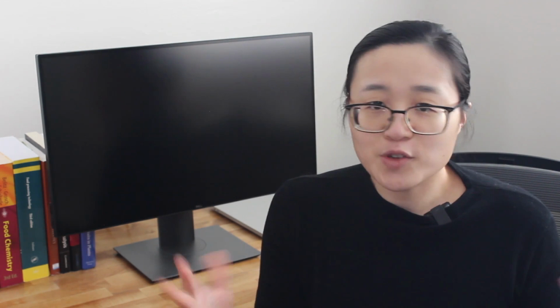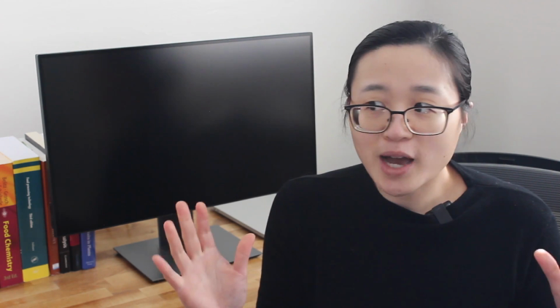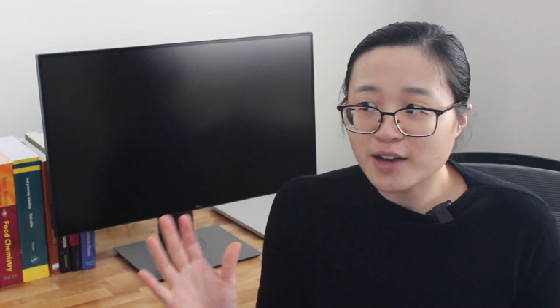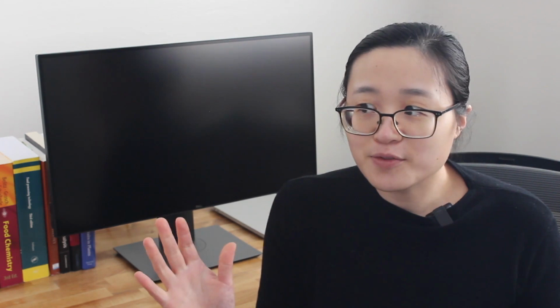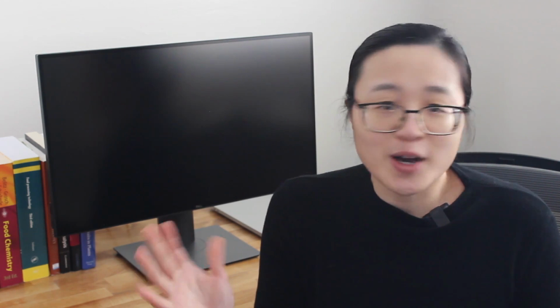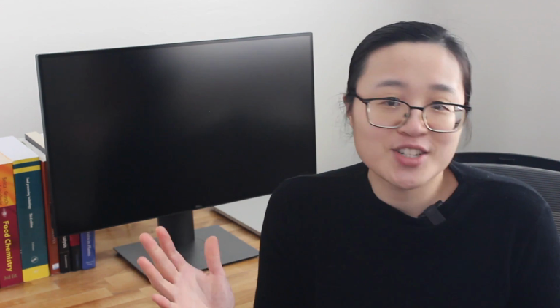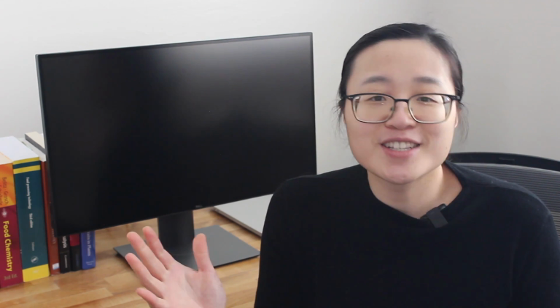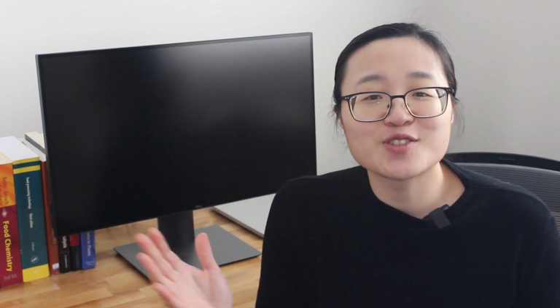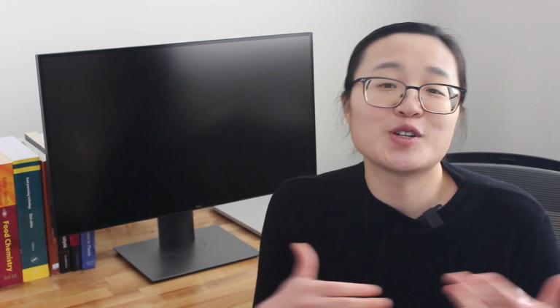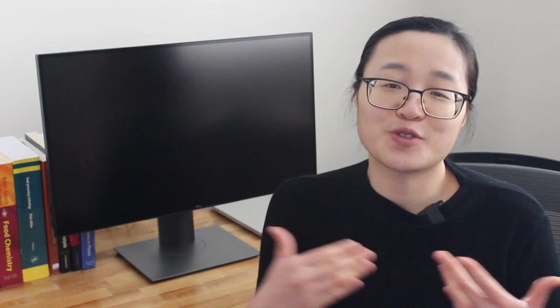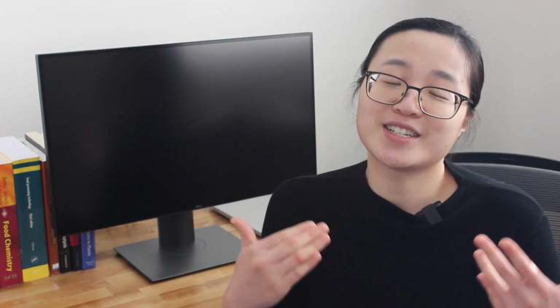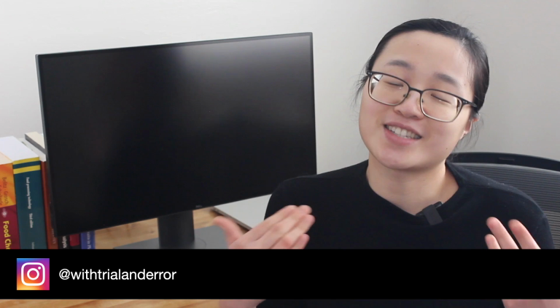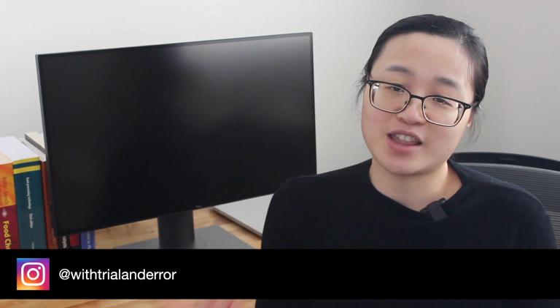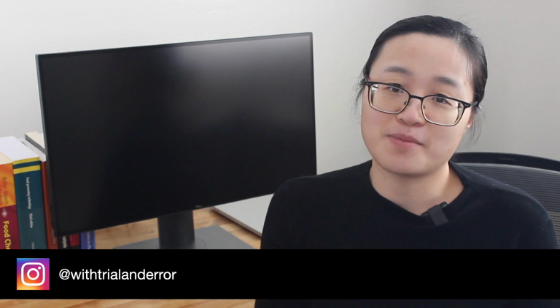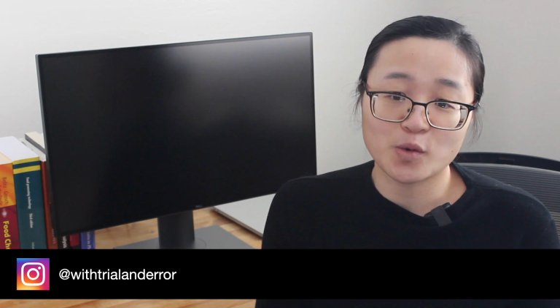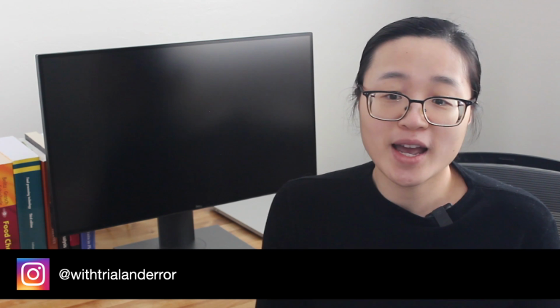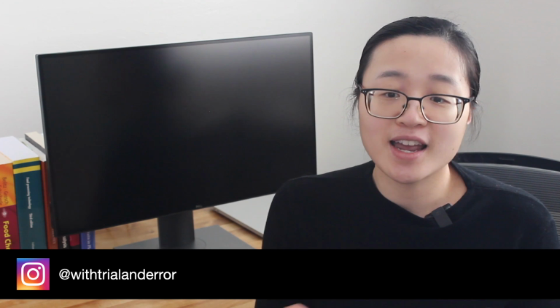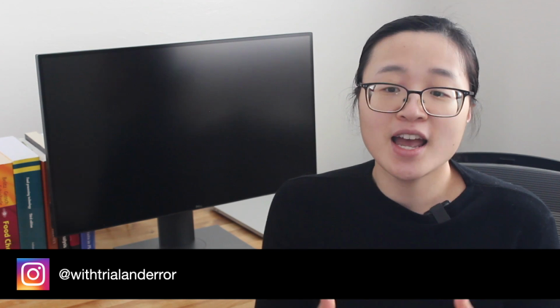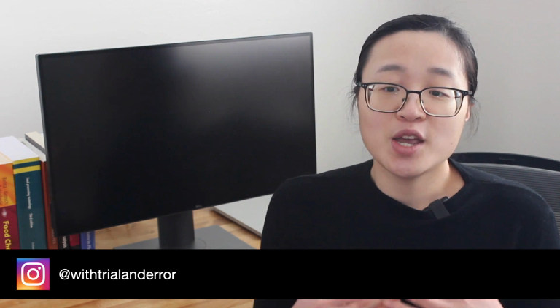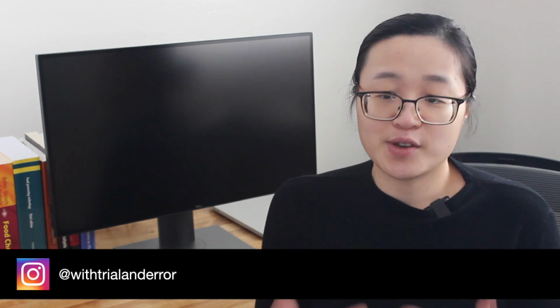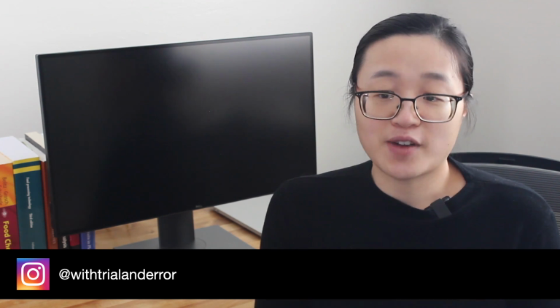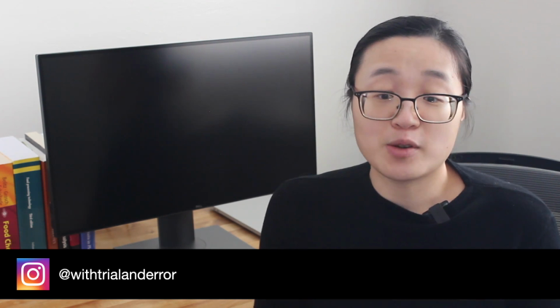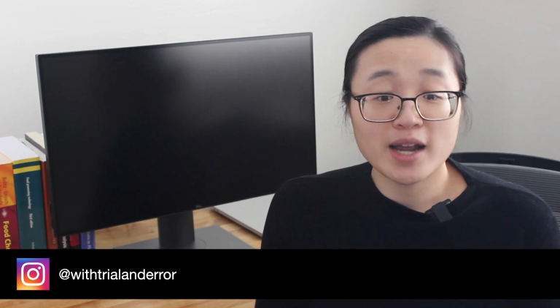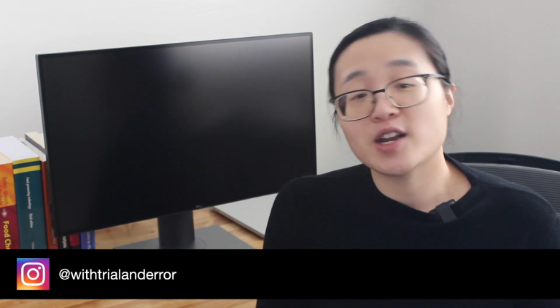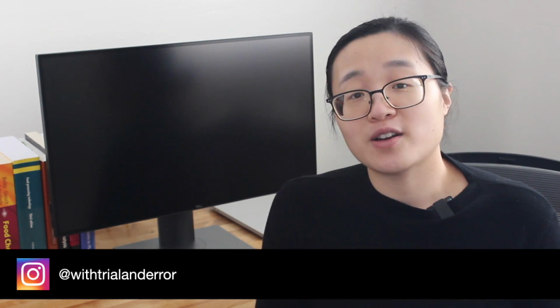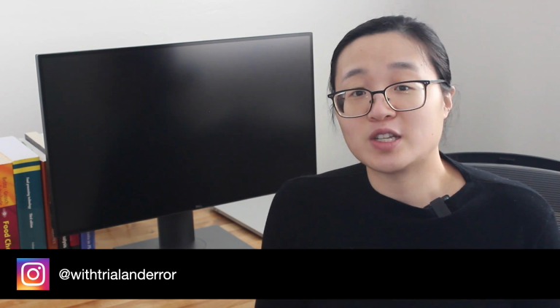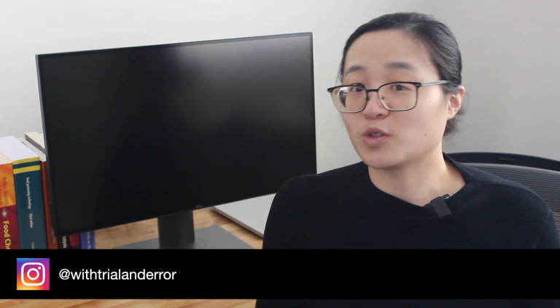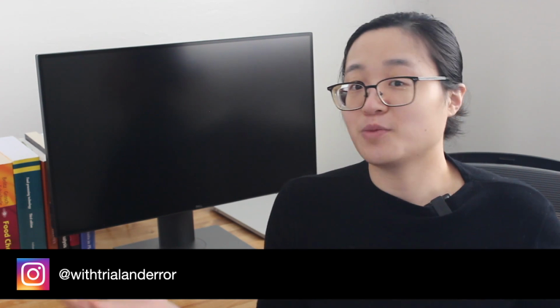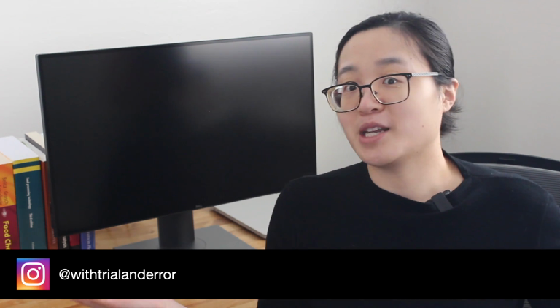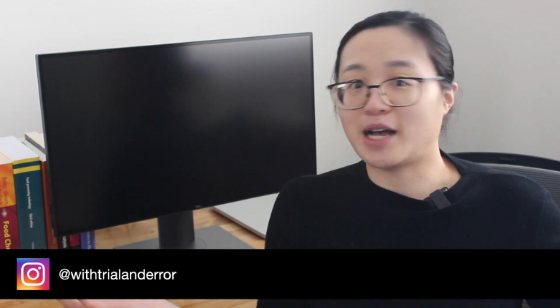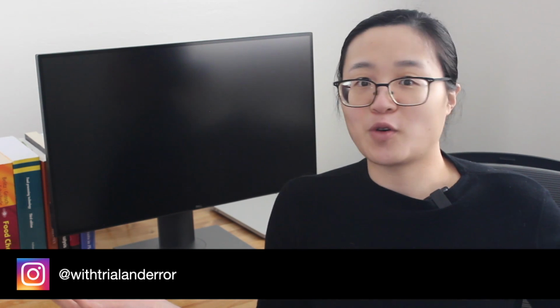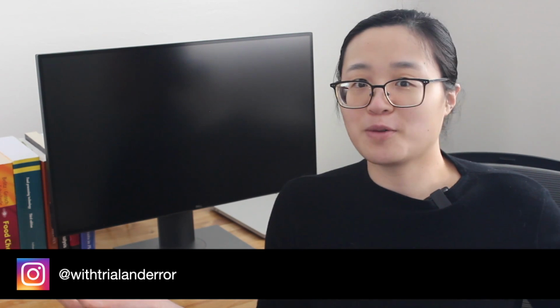If you have questions, feel free to send them my way. You can find me on these social media platforms. Thanks for watching and I'll see you in the next video.